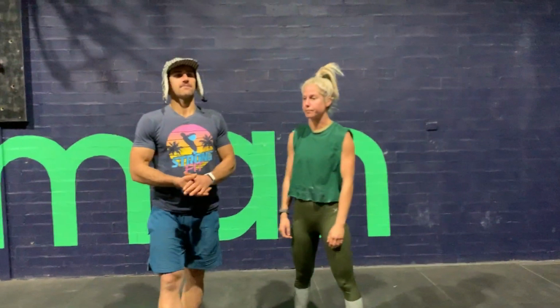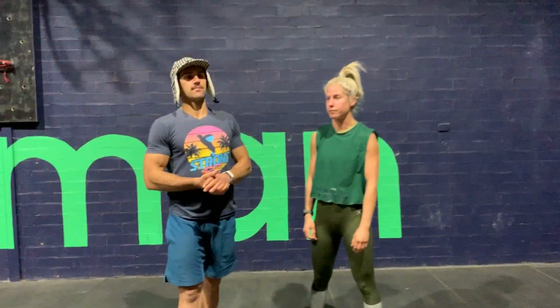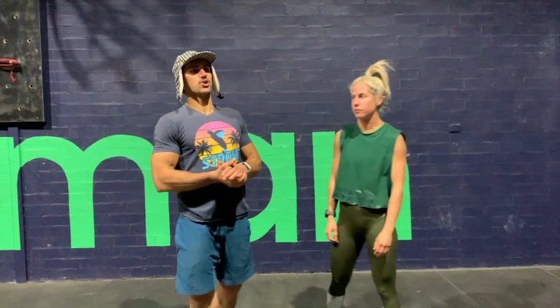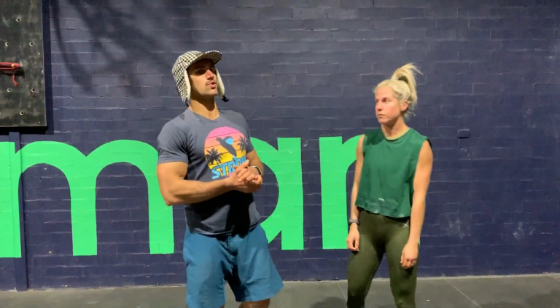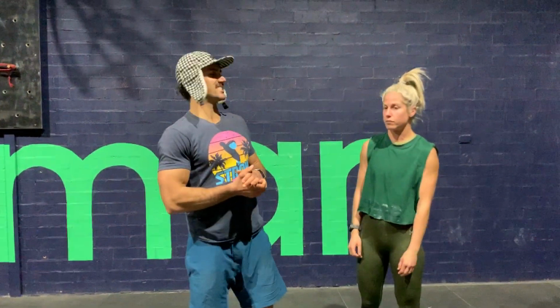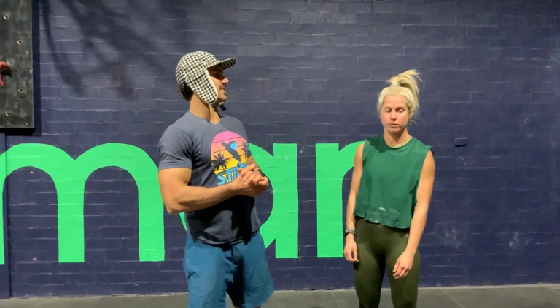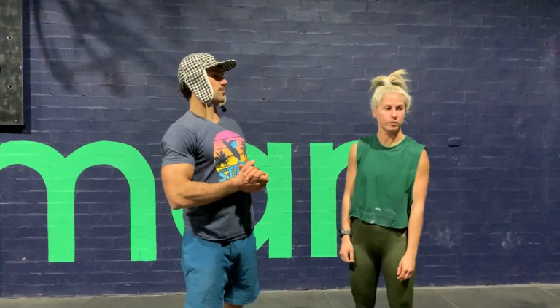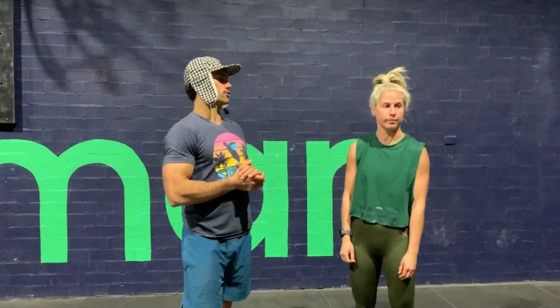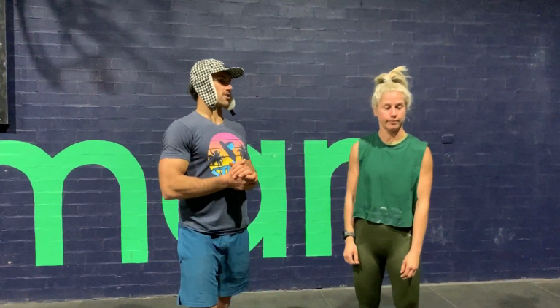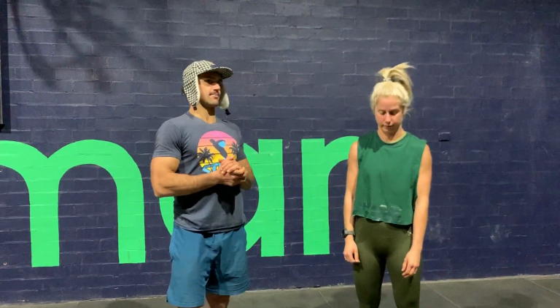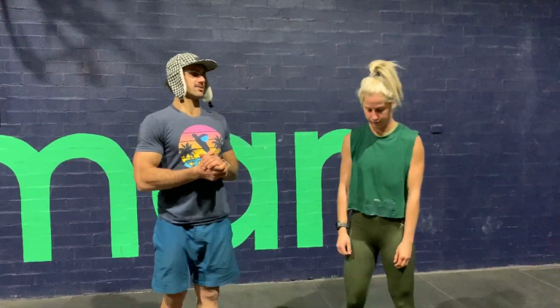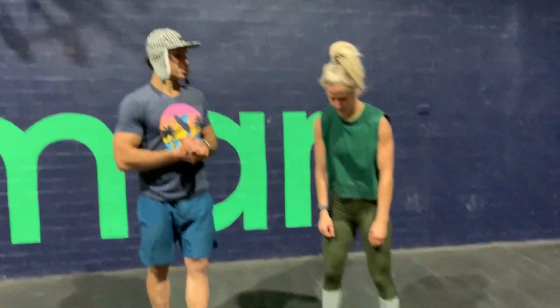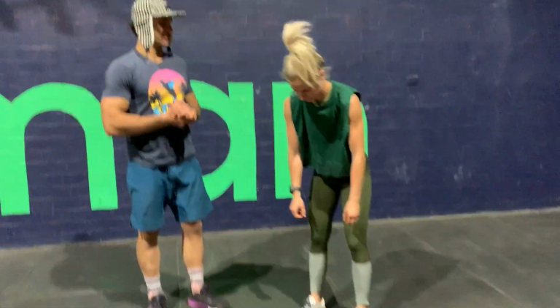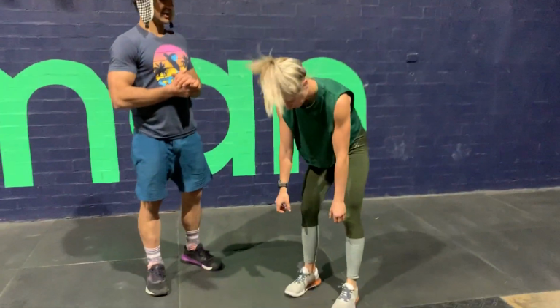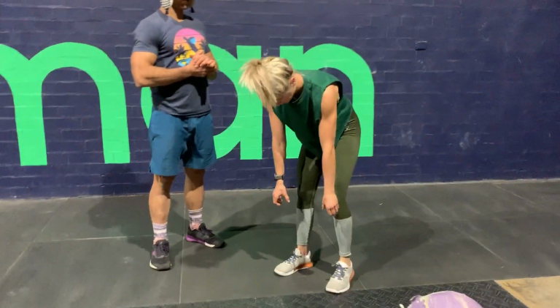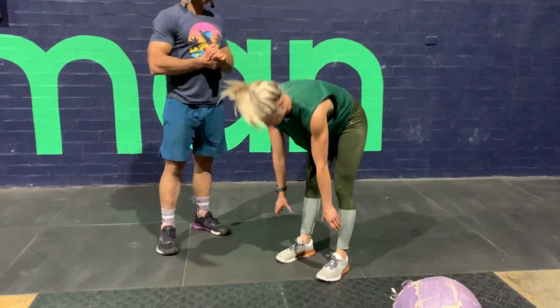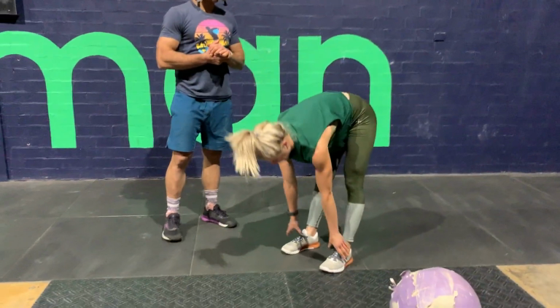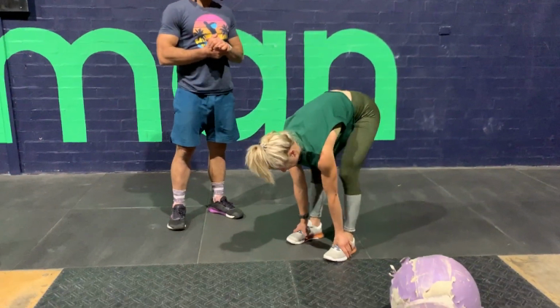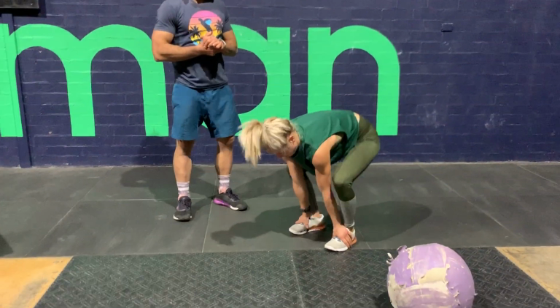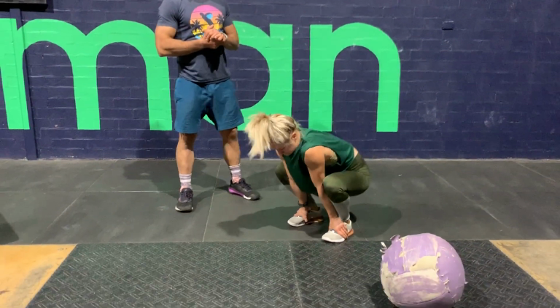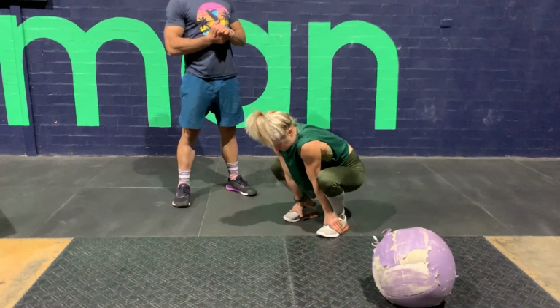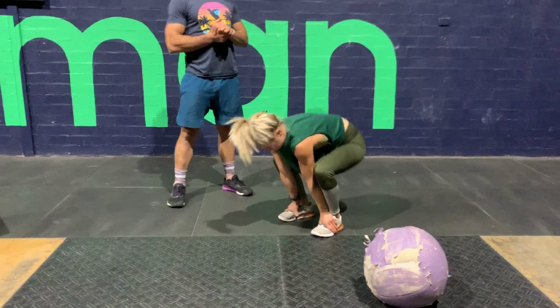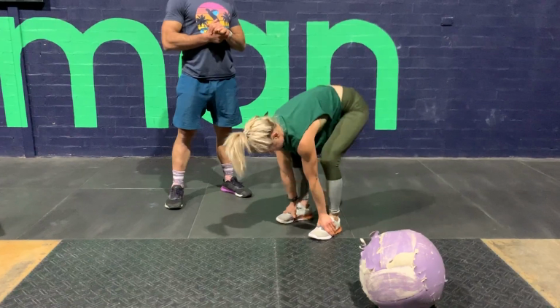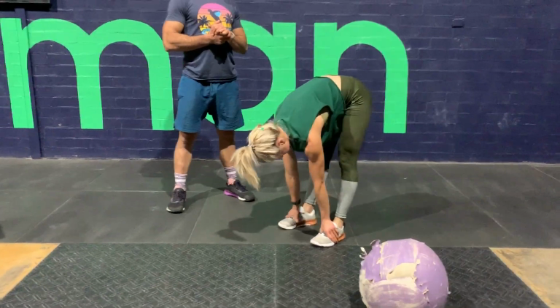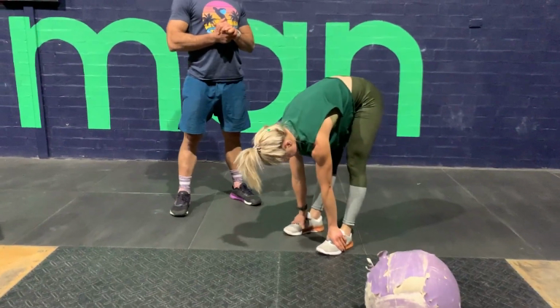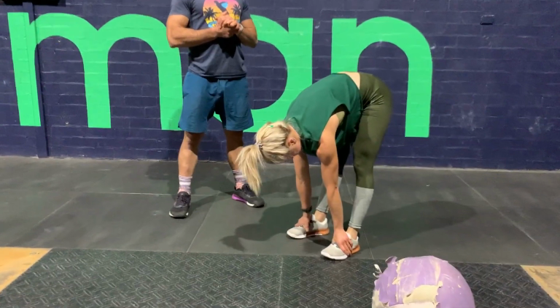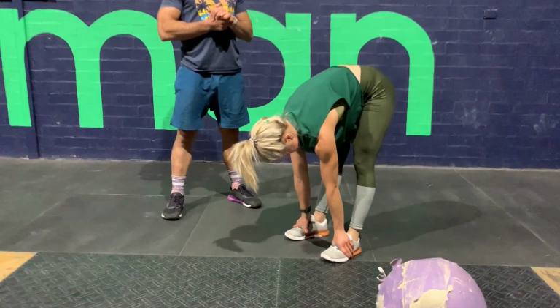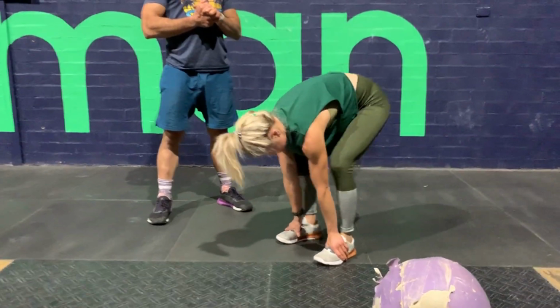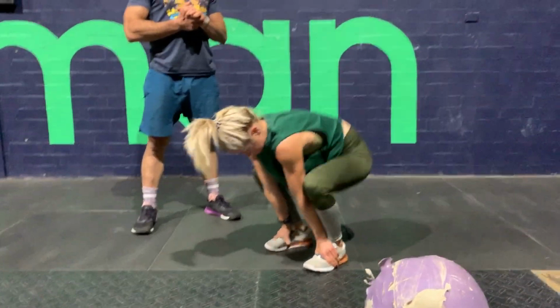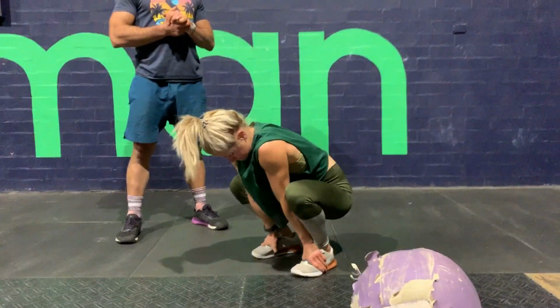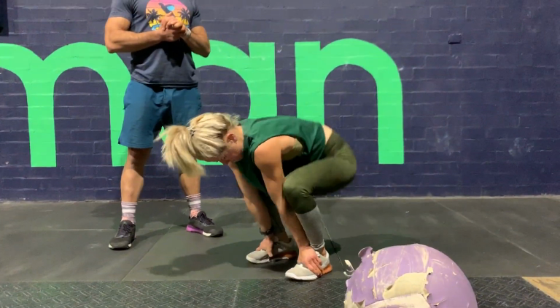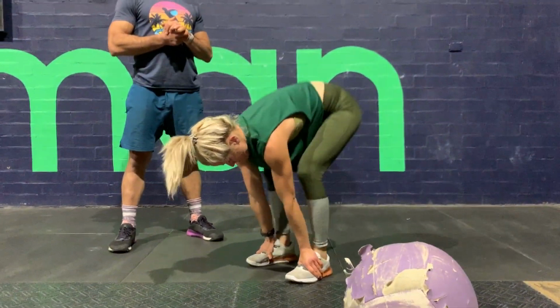Then we're going to do six bootstrappers. Down to the bottom, get low, and come back up.